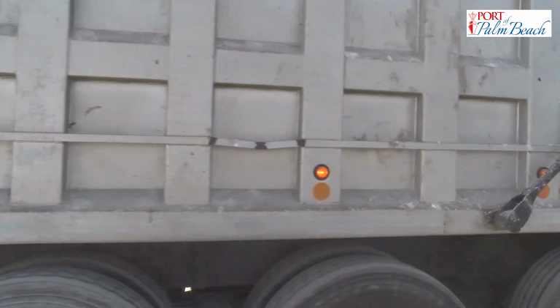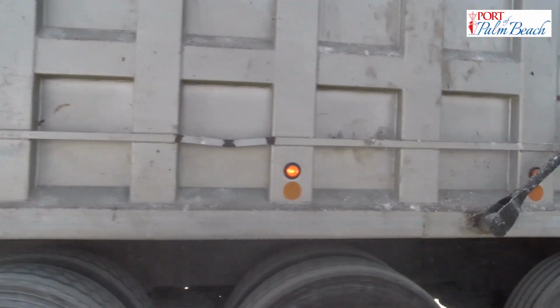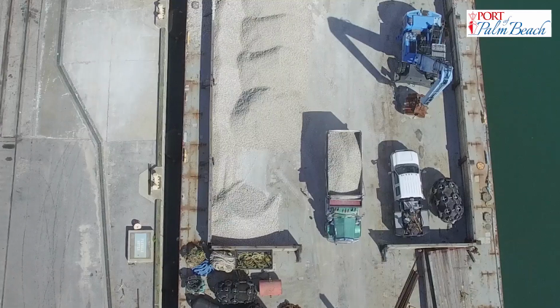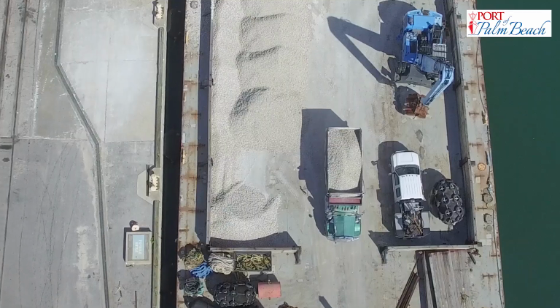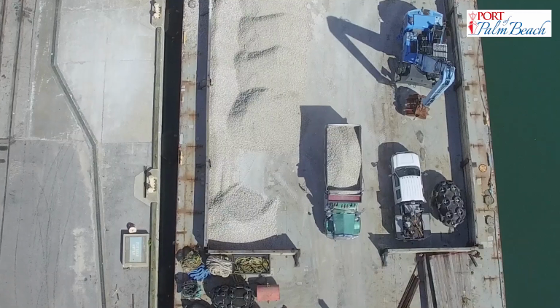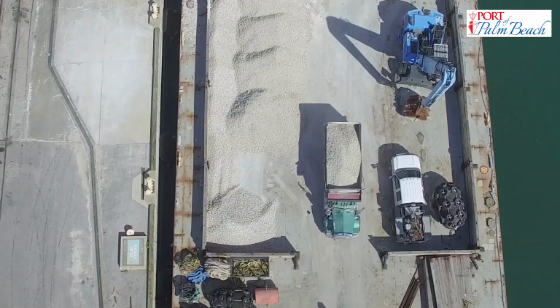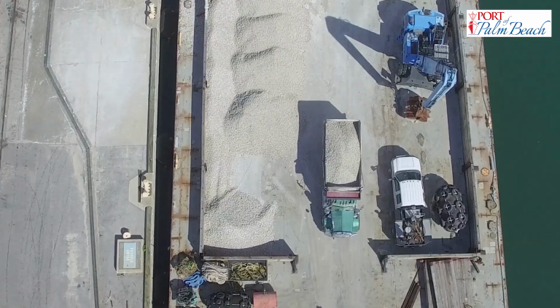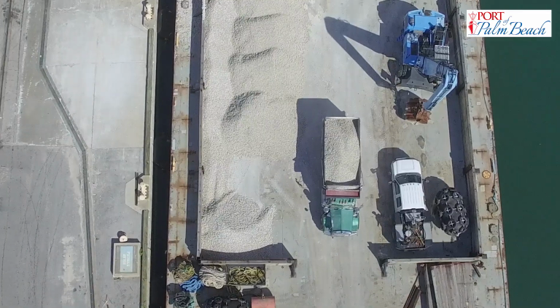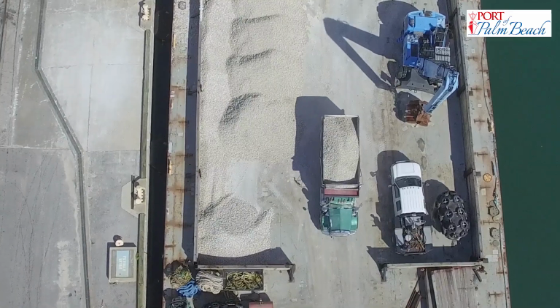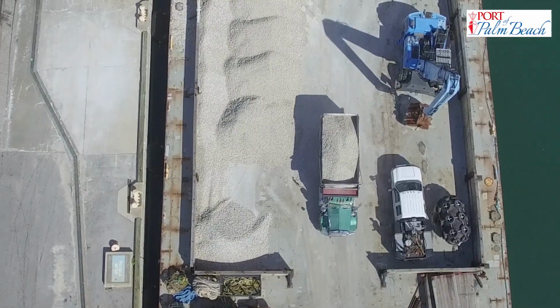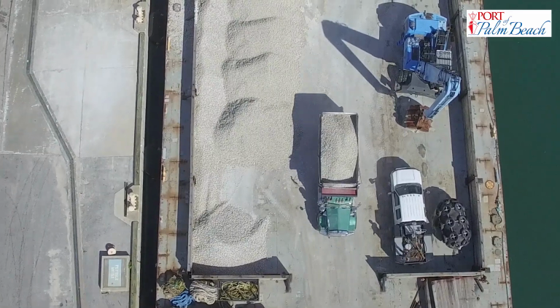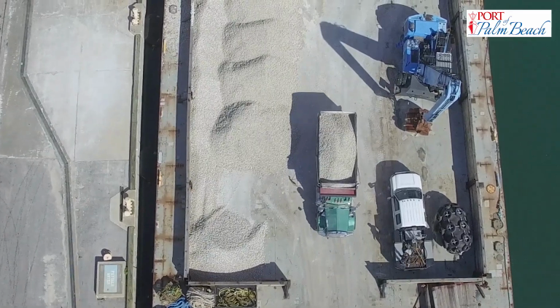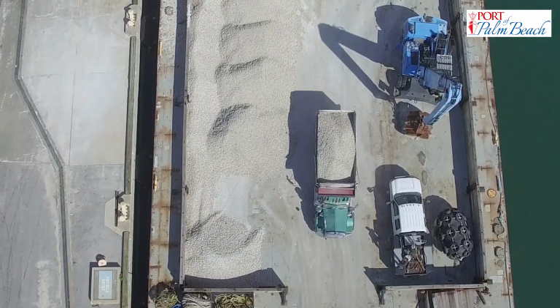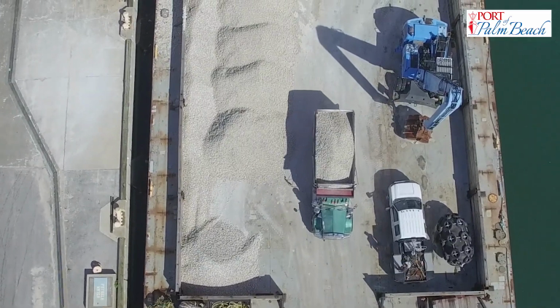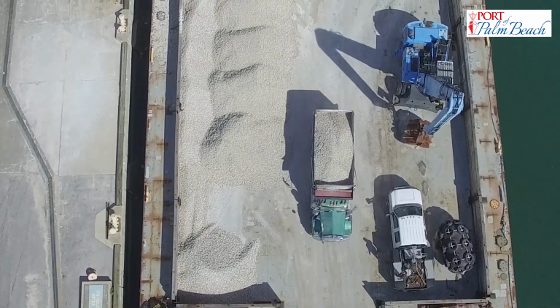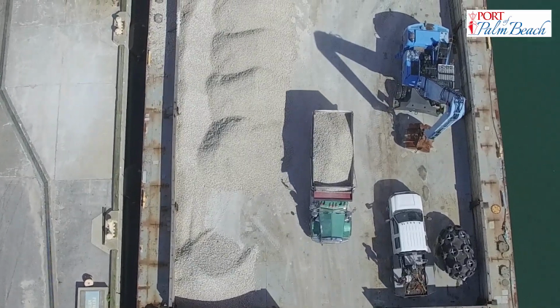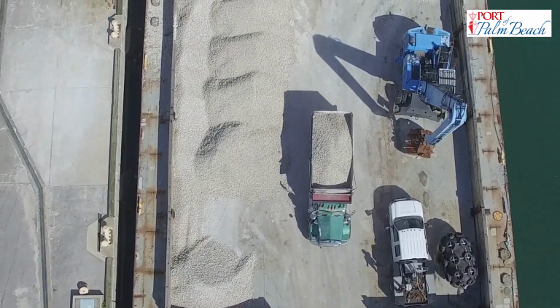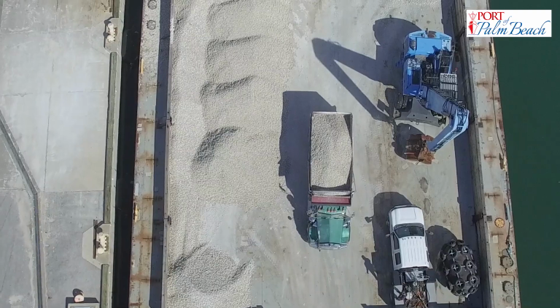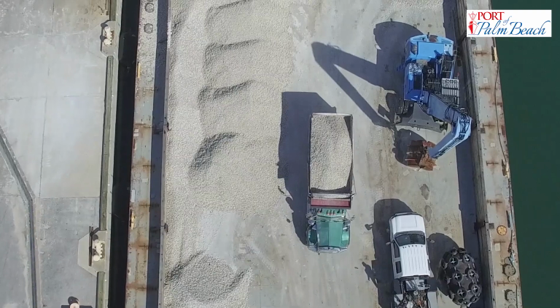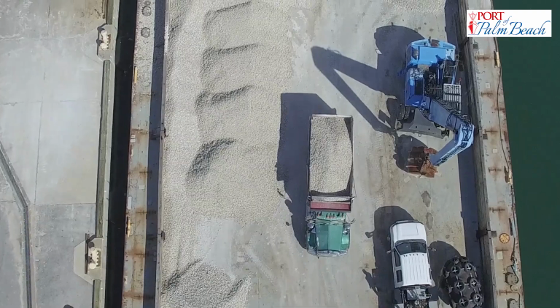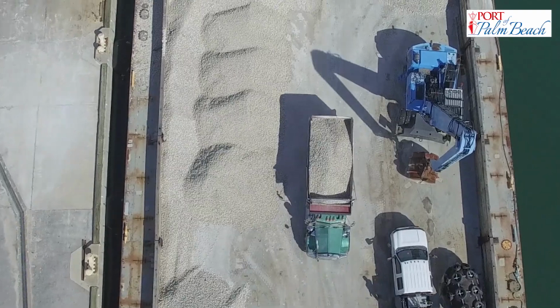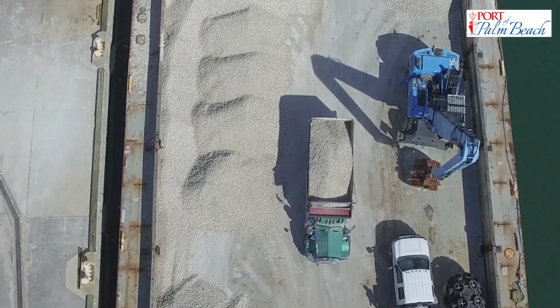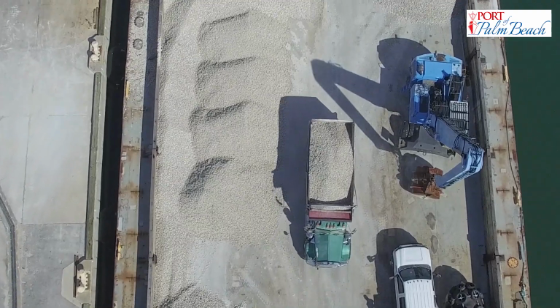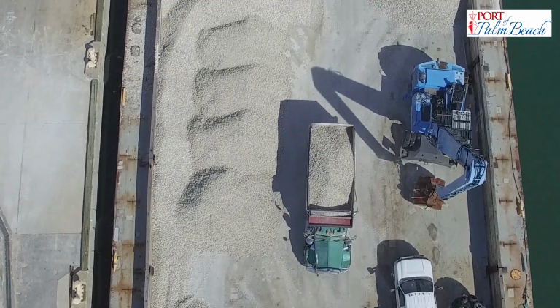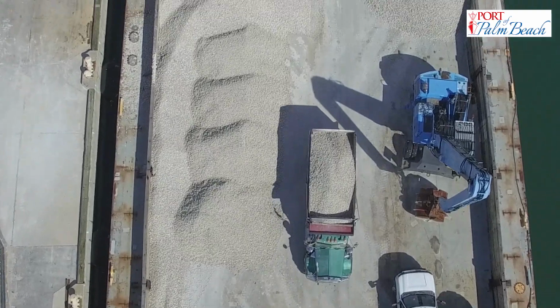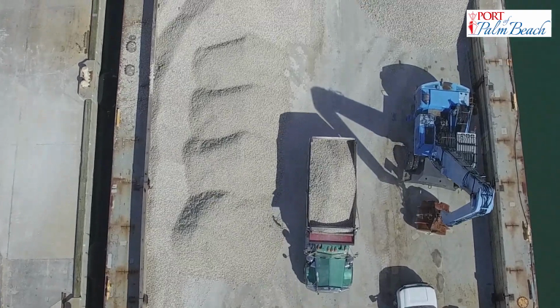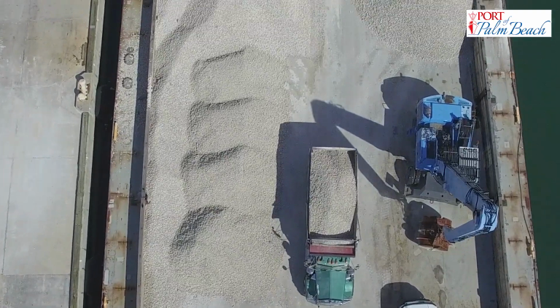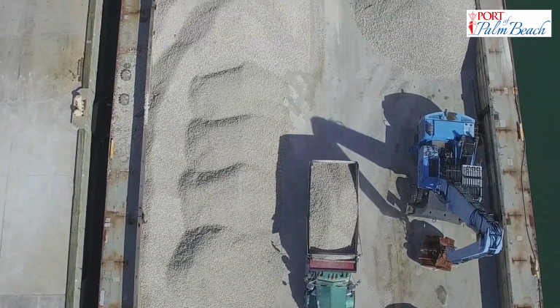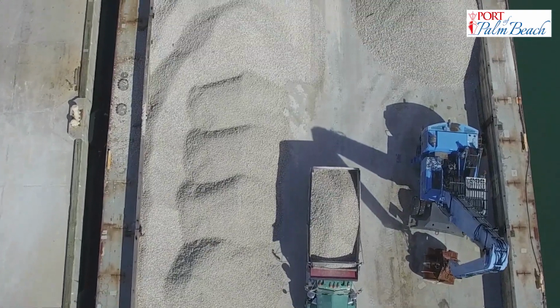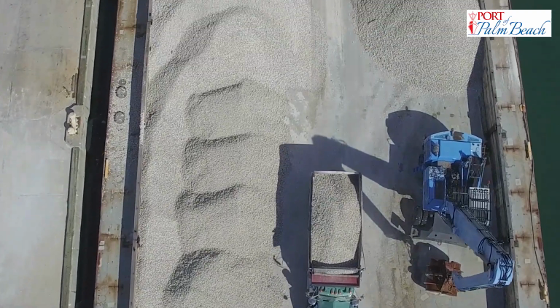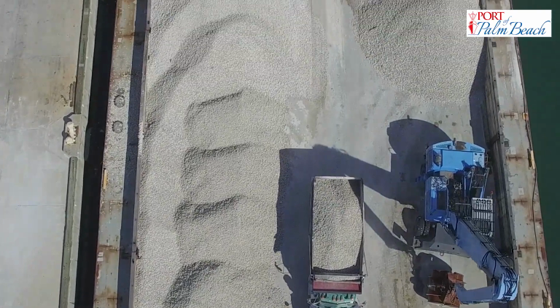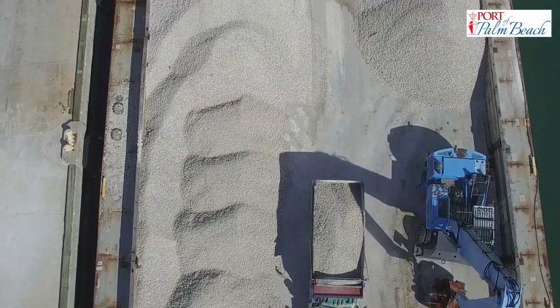This drone video shows the loading of the Marilyn Monroe with more than 300 tons of rock.